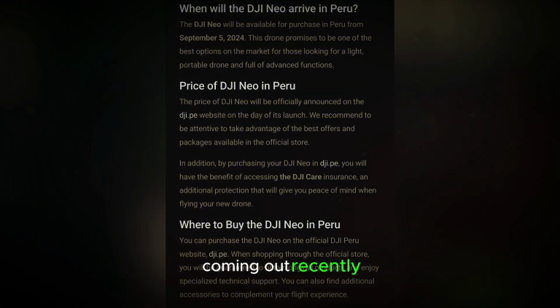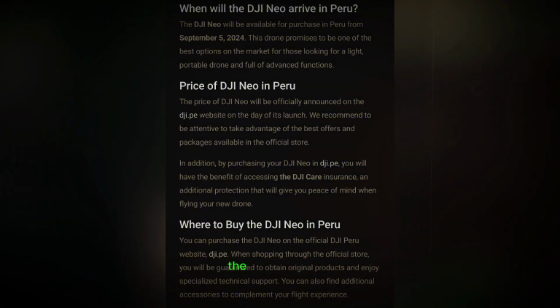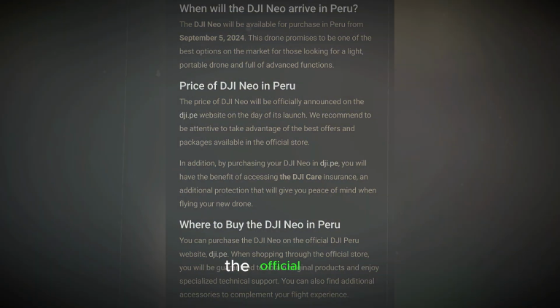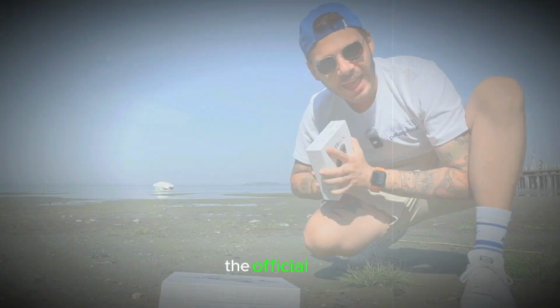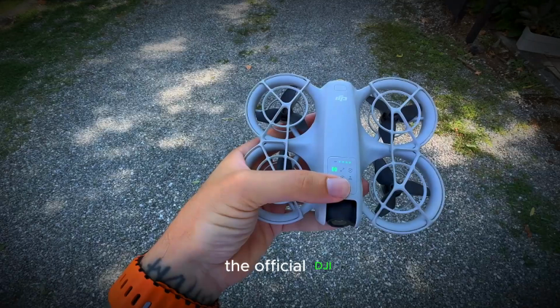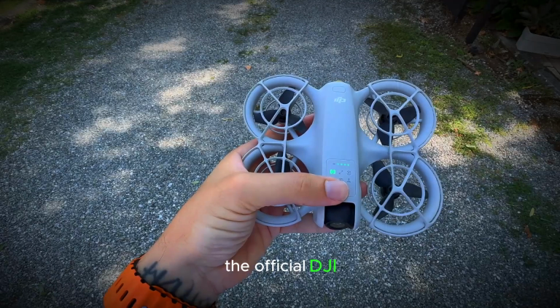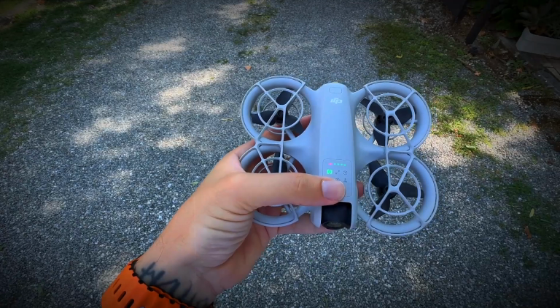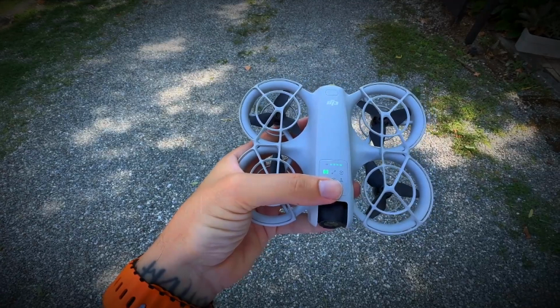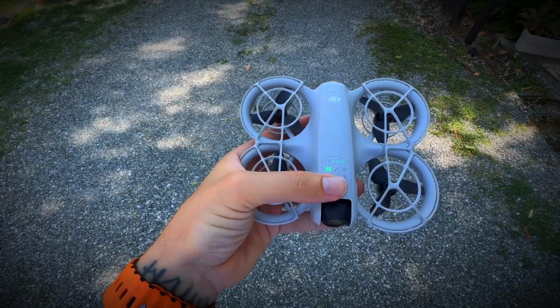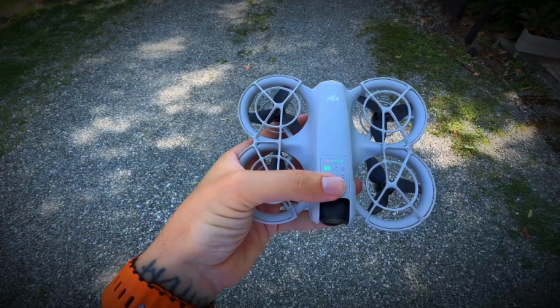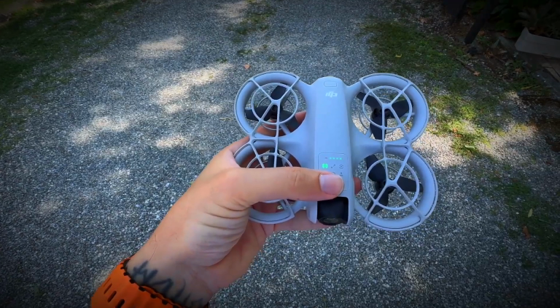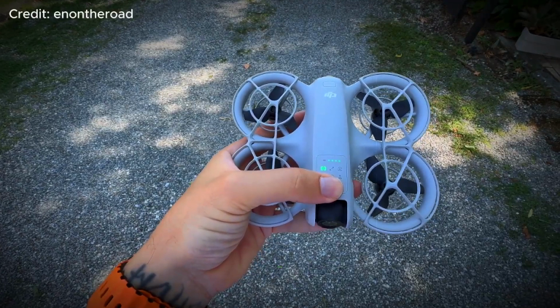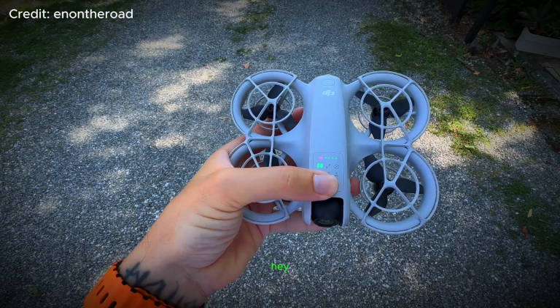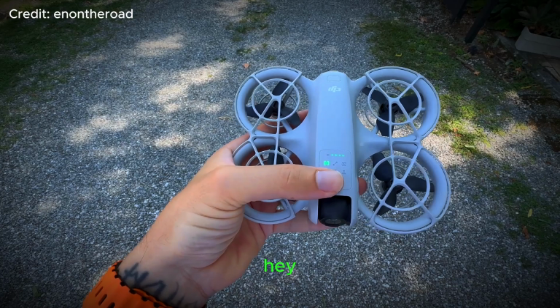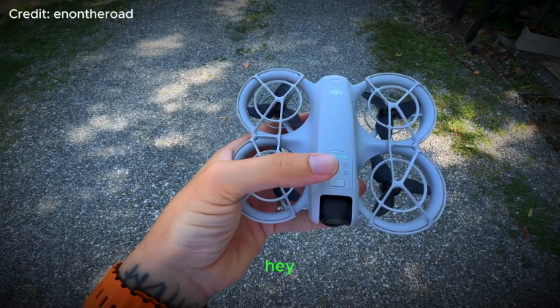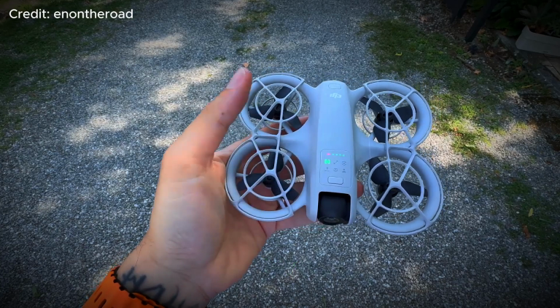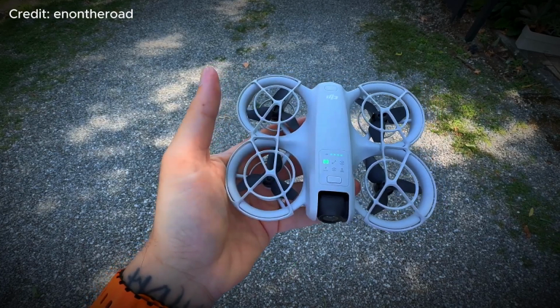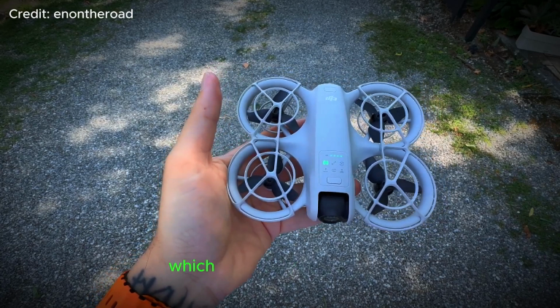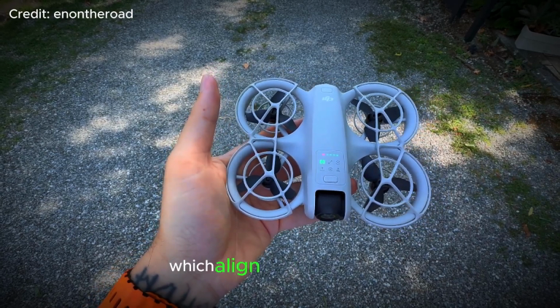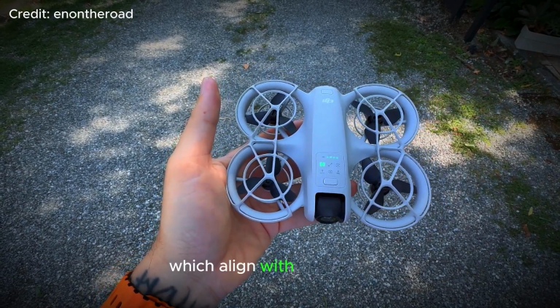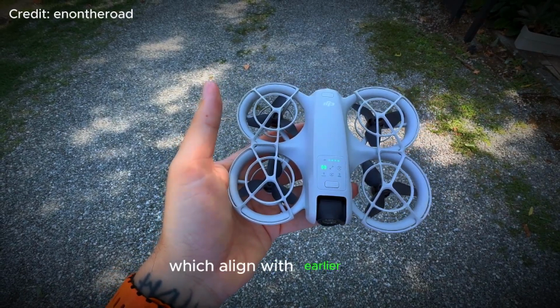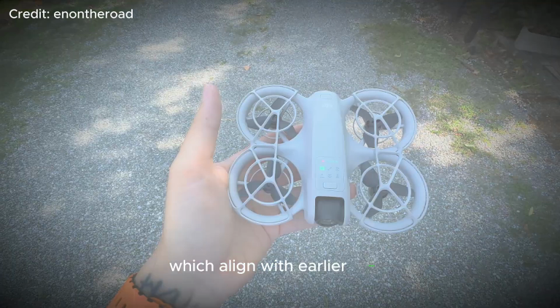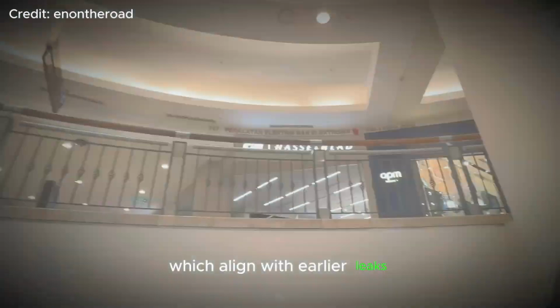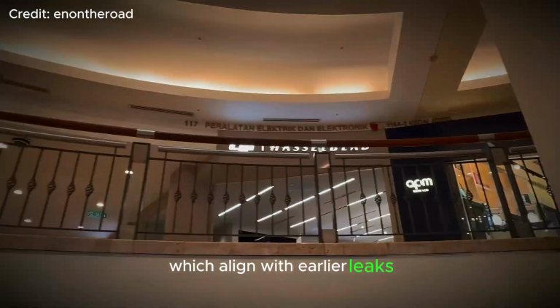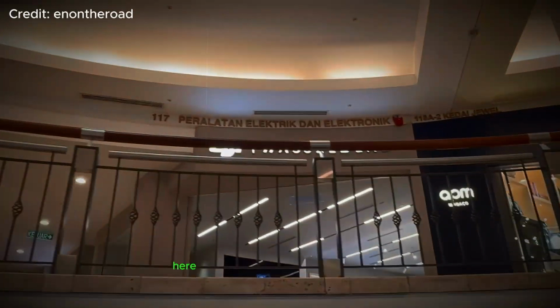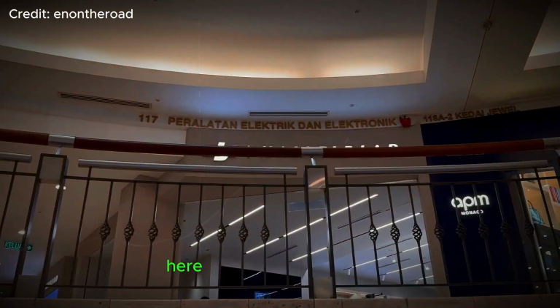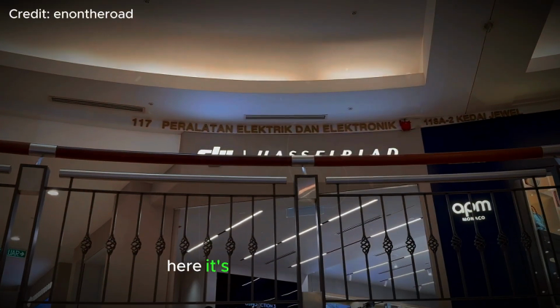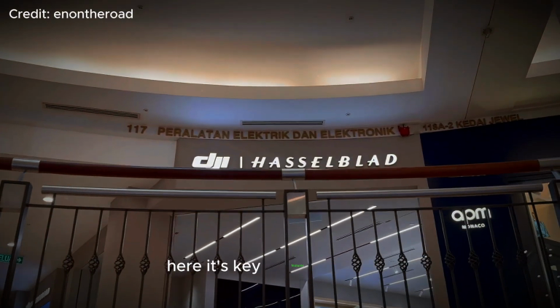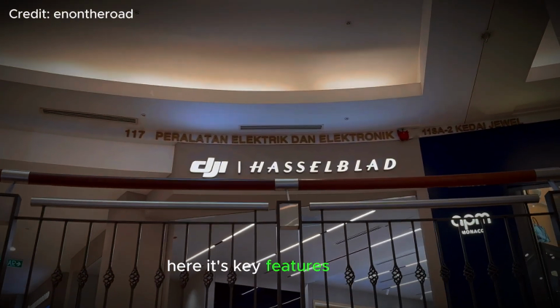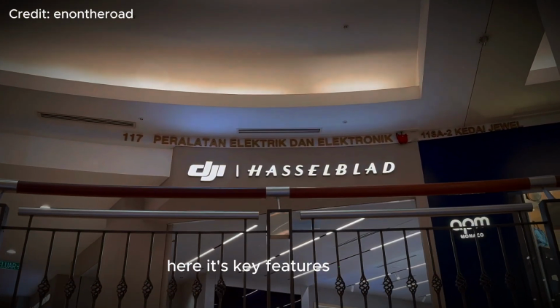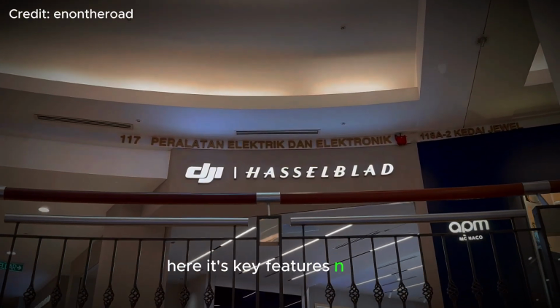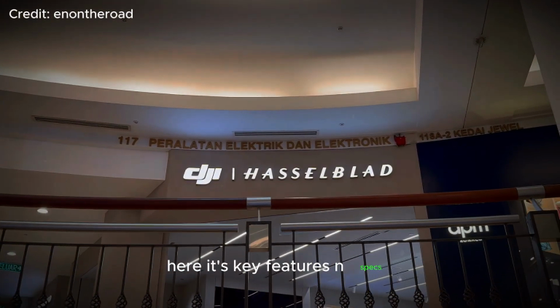The official DJI Peru website released details on the Neo's features which align with earlier leaks. Here are its key features and specs.